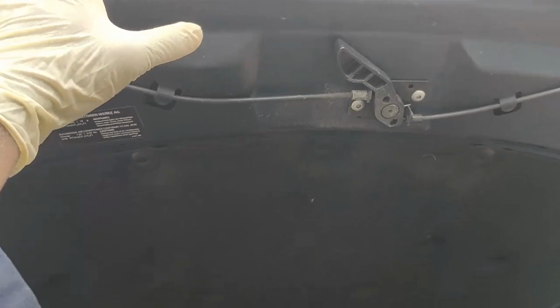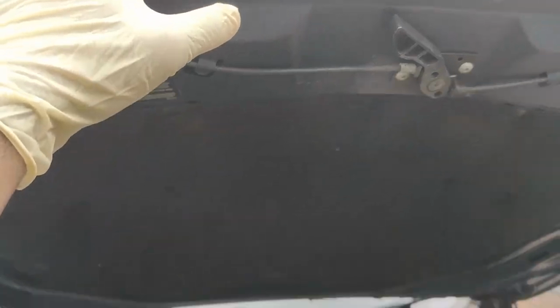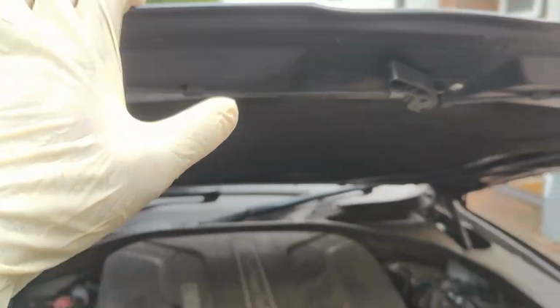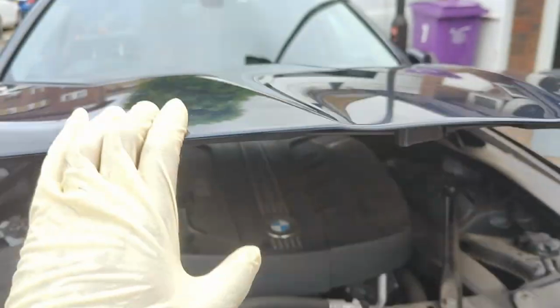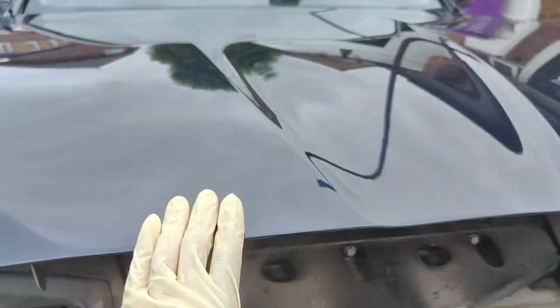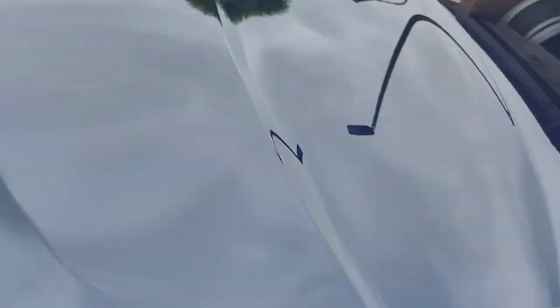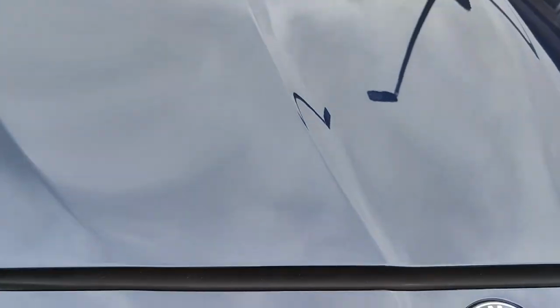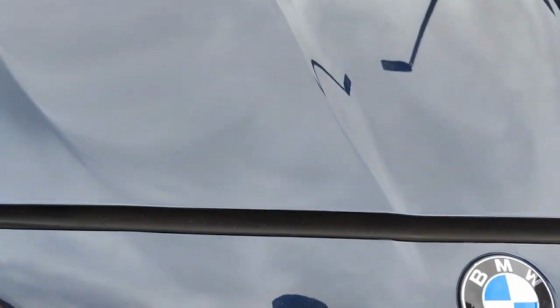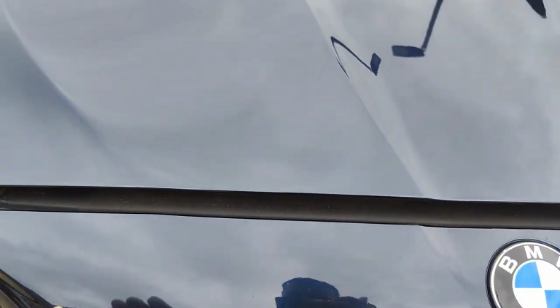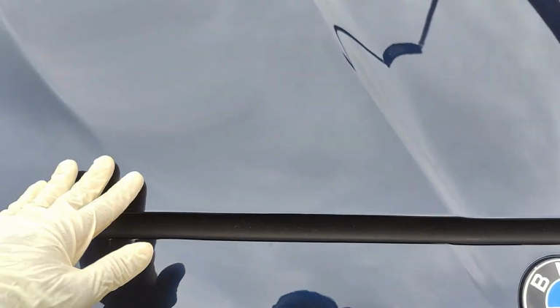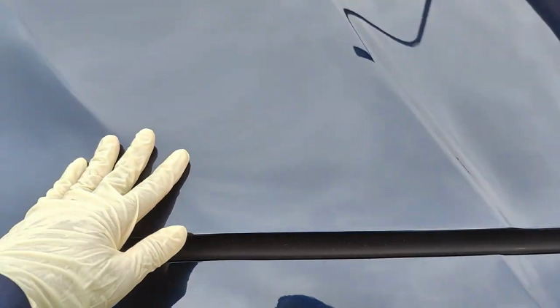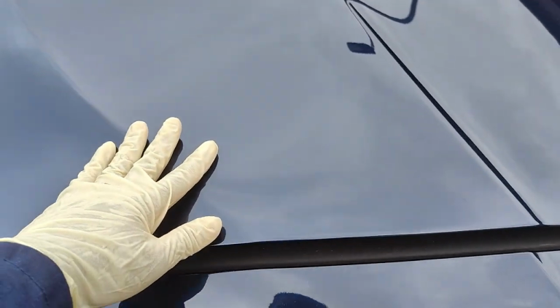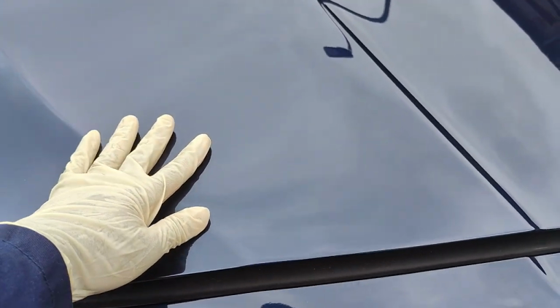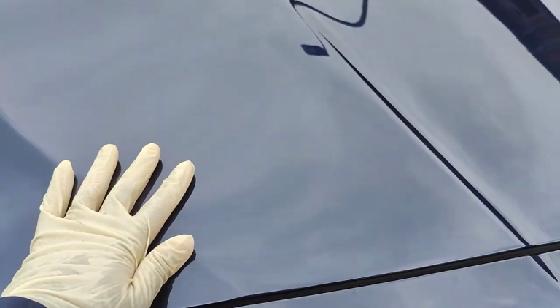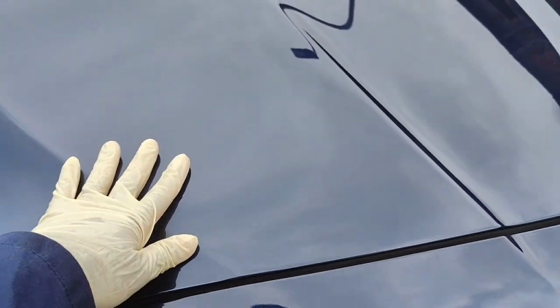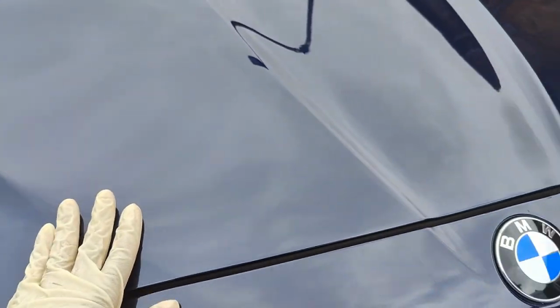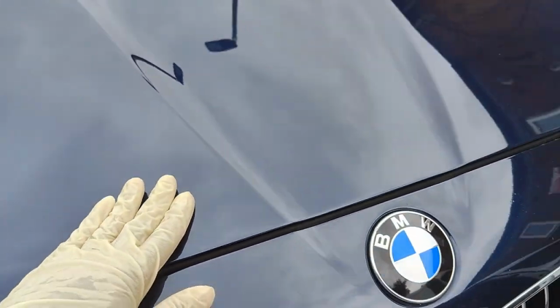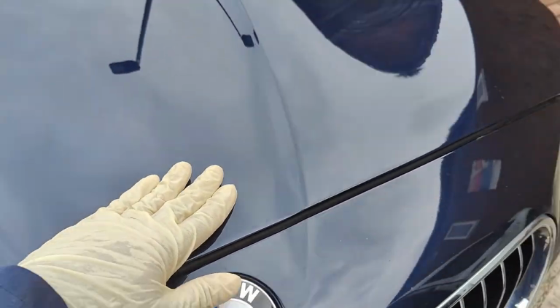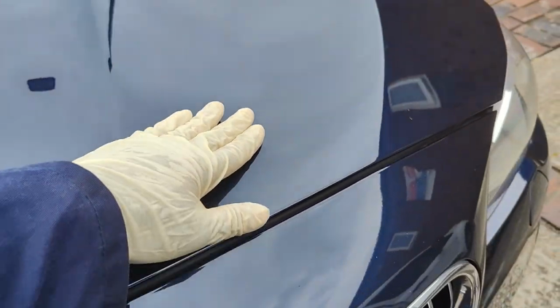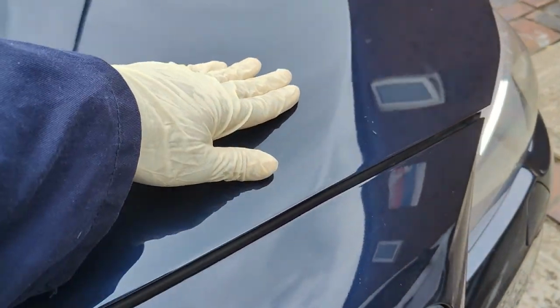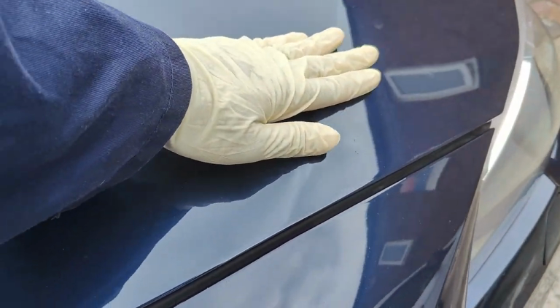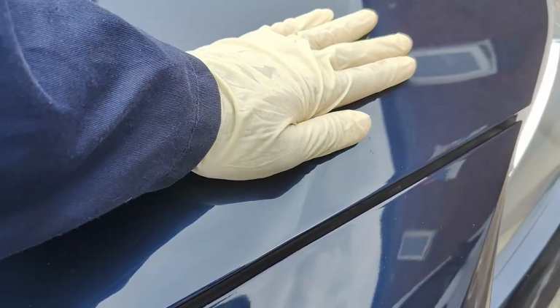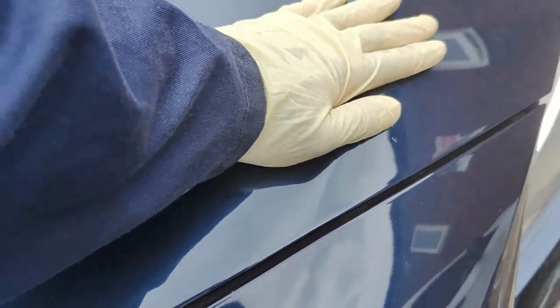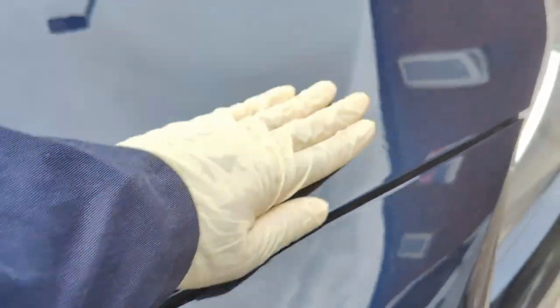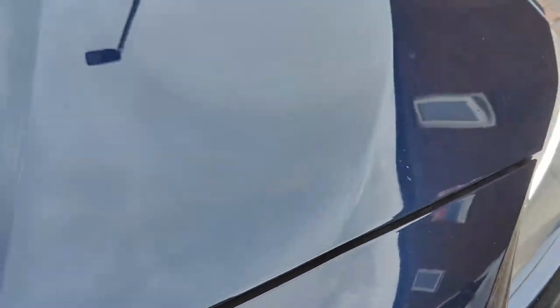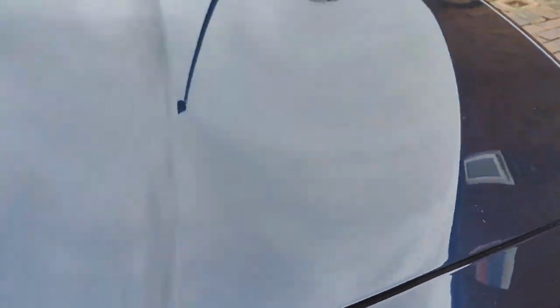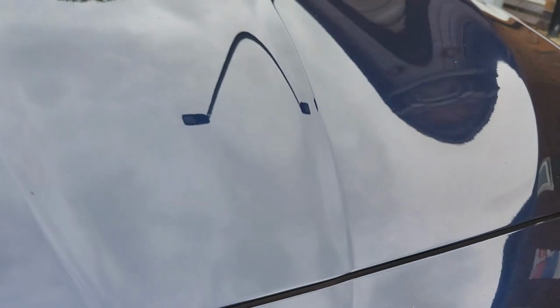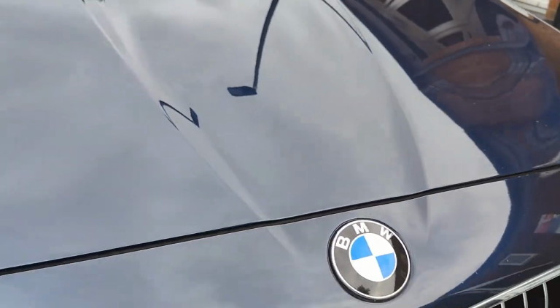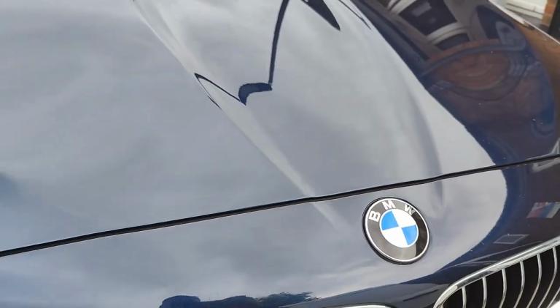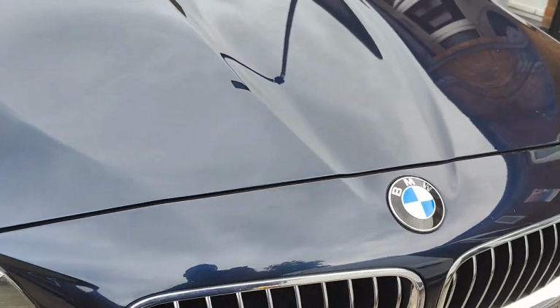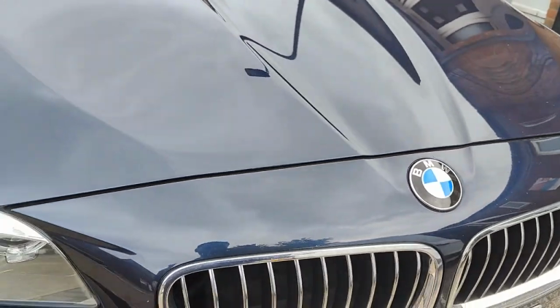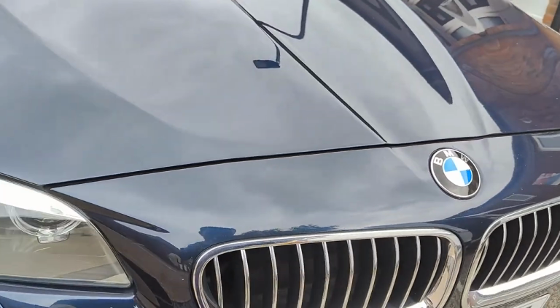Hey guys, welcome back to my channel. Today I am going to show you how to open the bonnet on this vehicle.